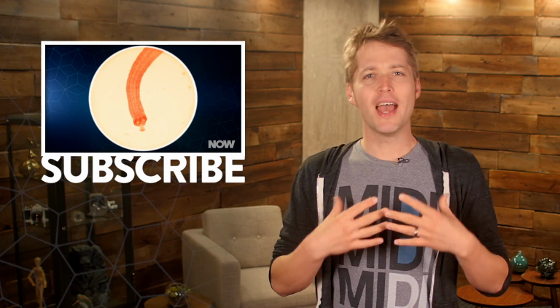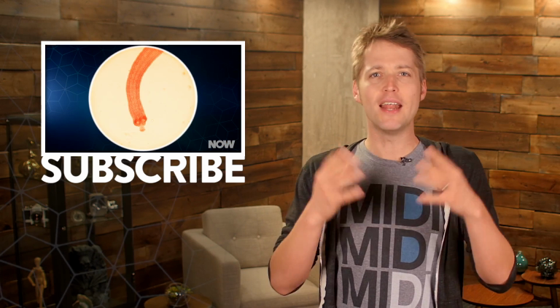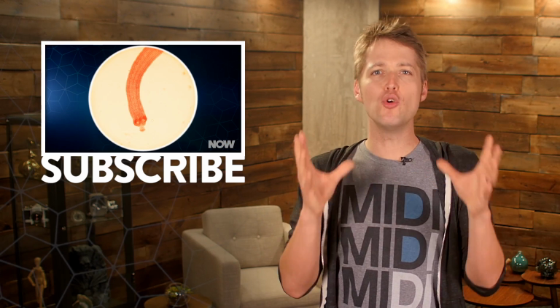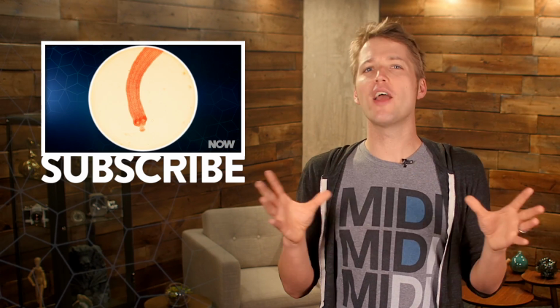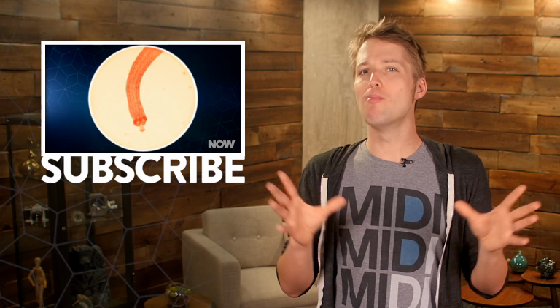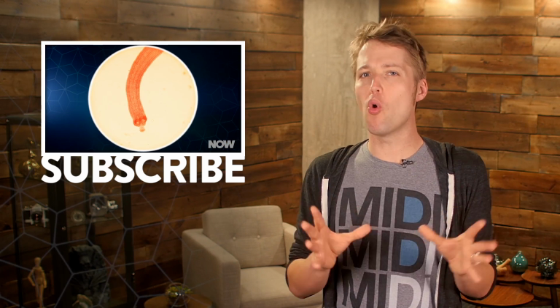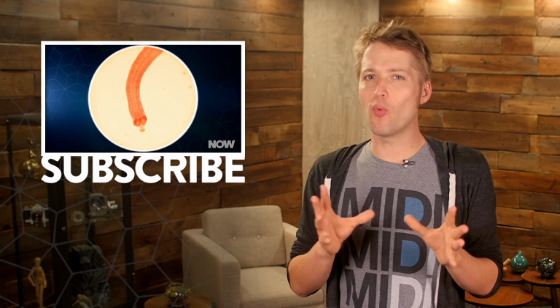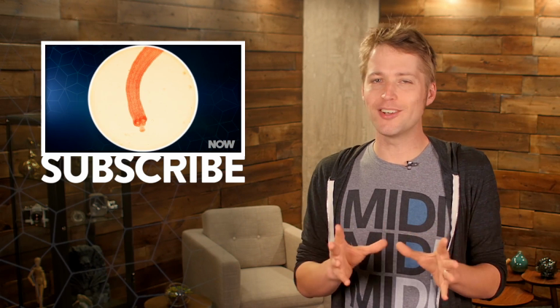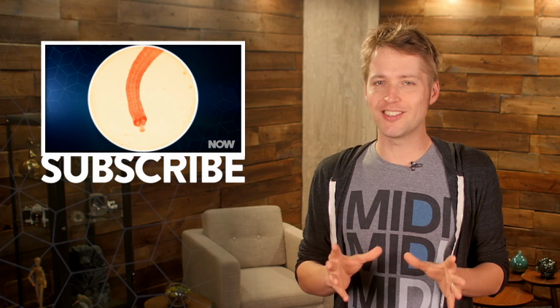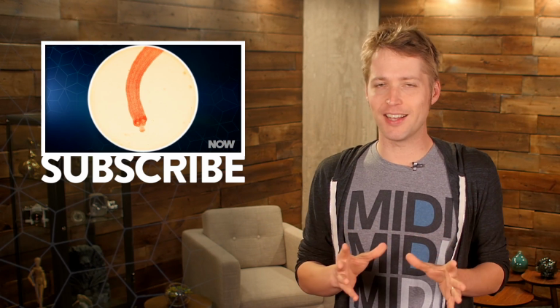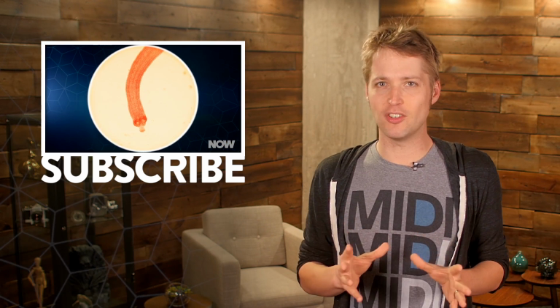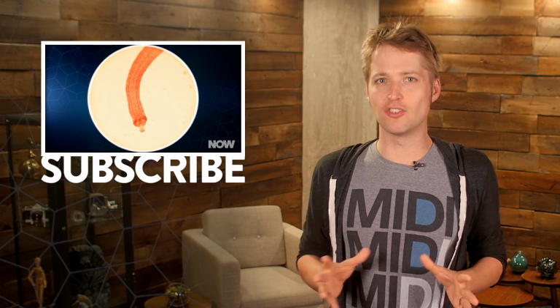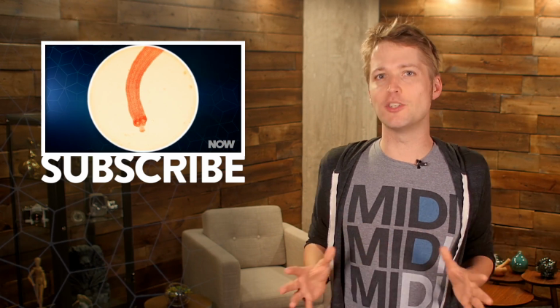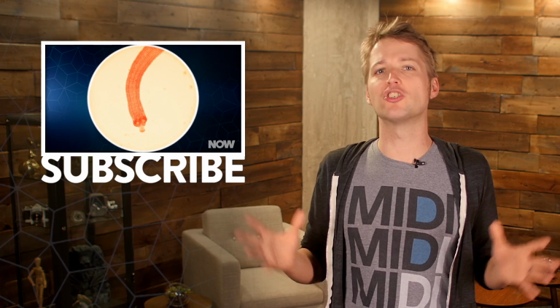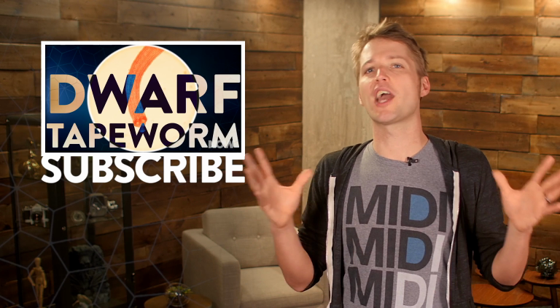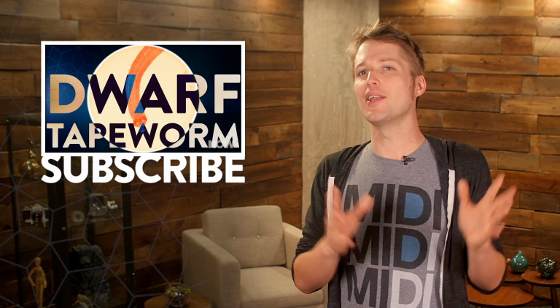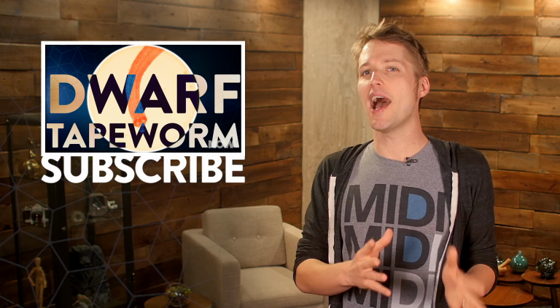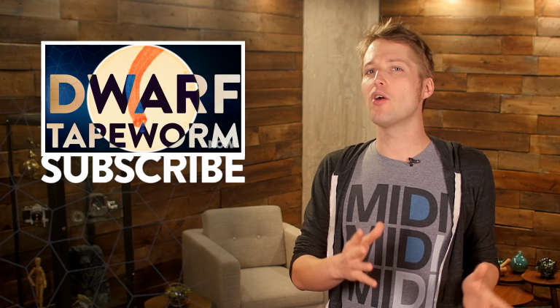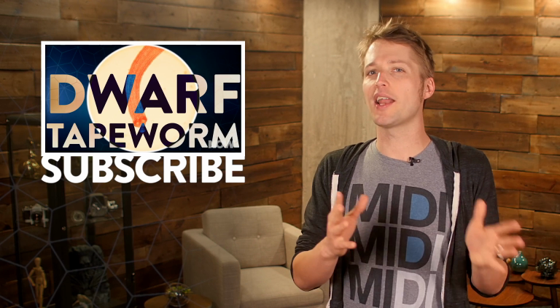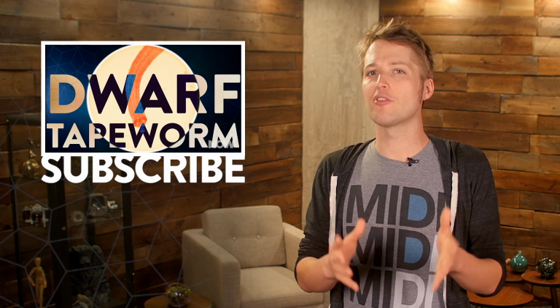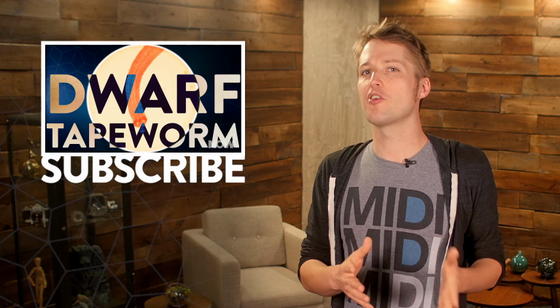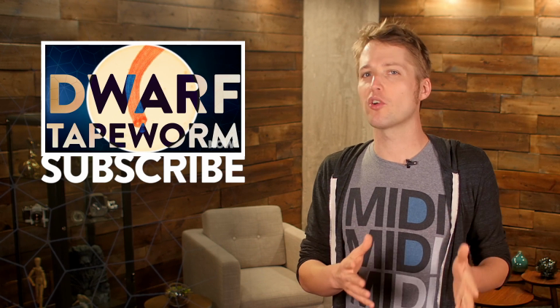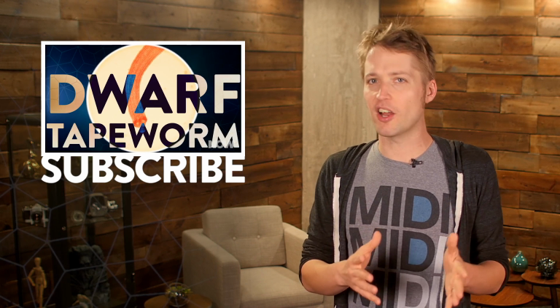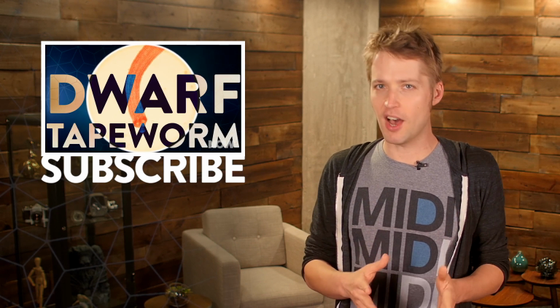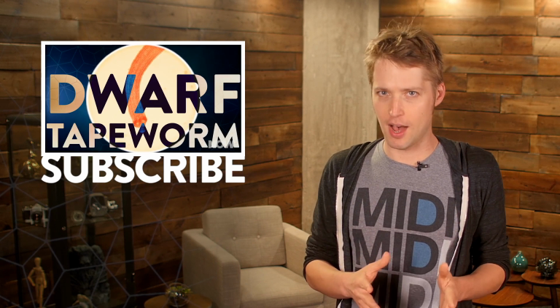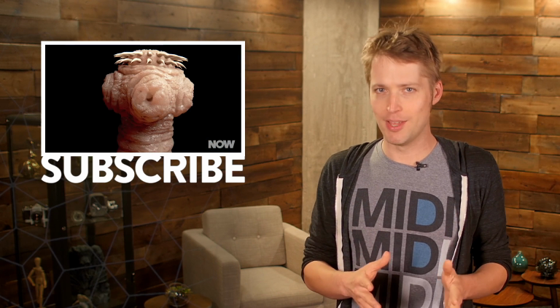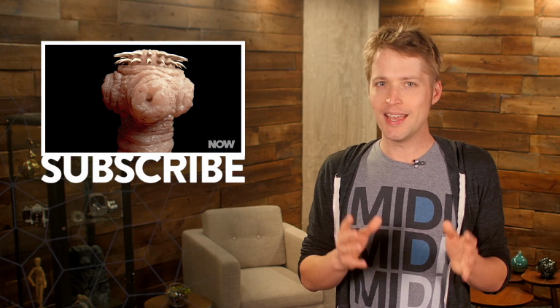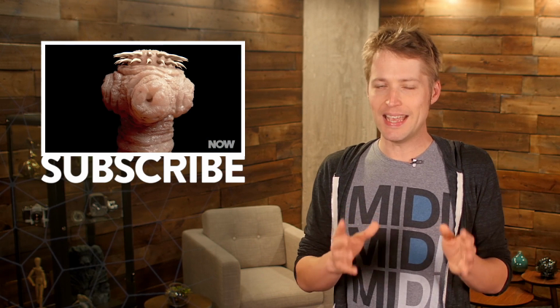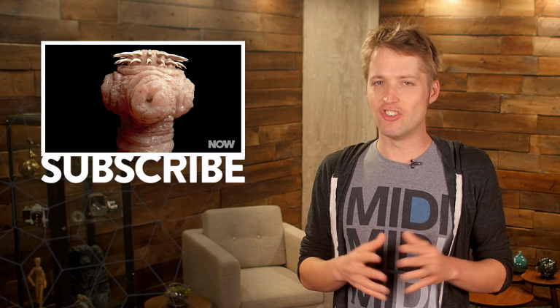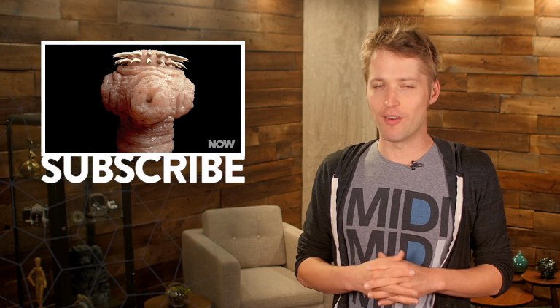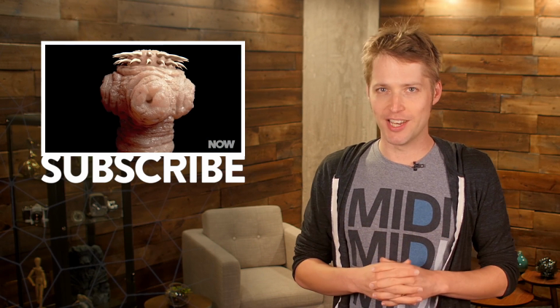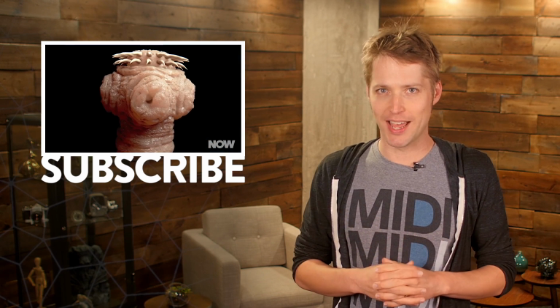And if you crave more weird science goodness, be sure to check out HowStuffWorks.com each and every day.